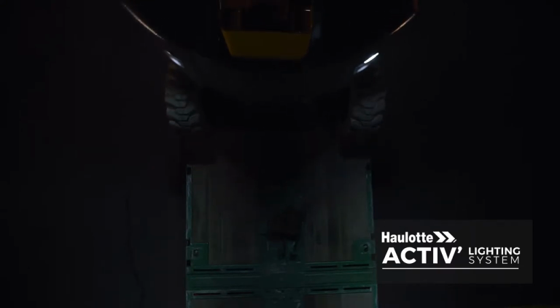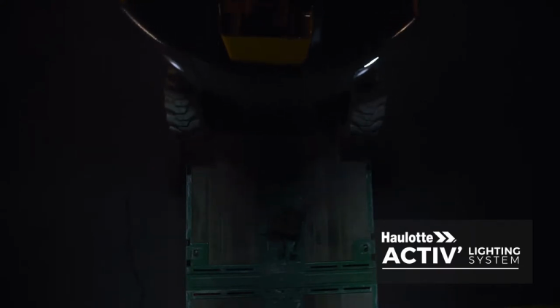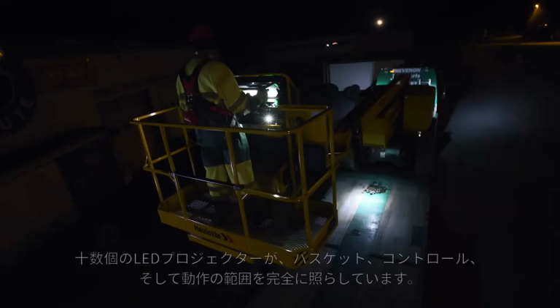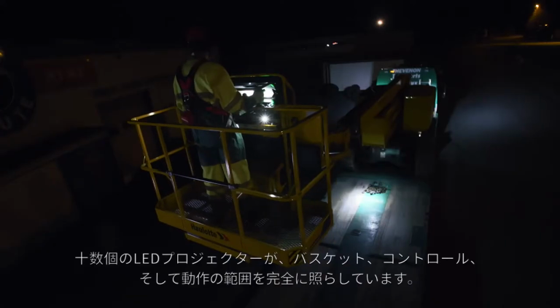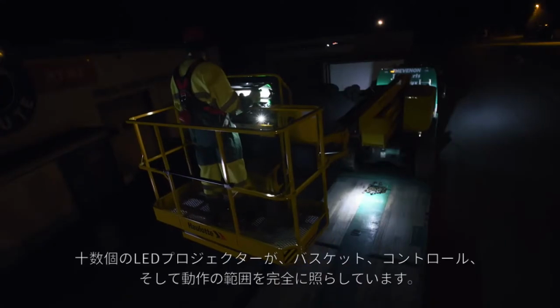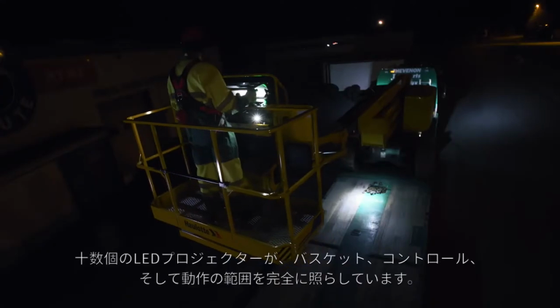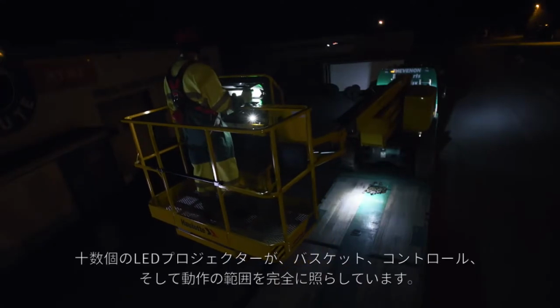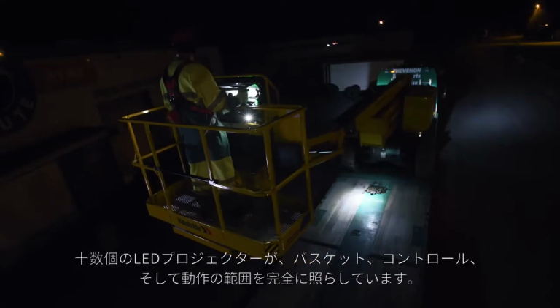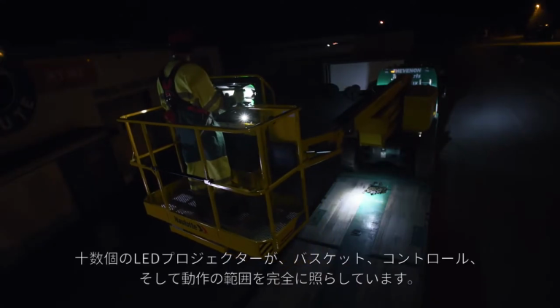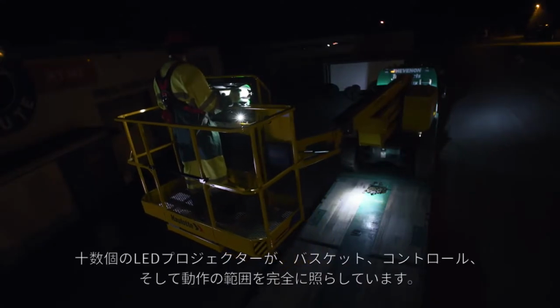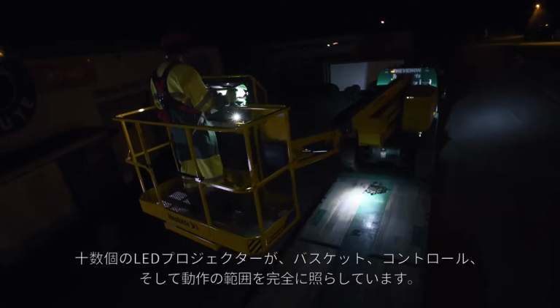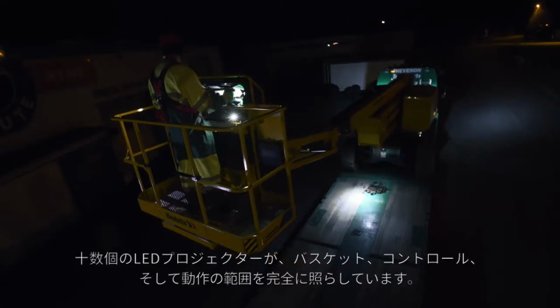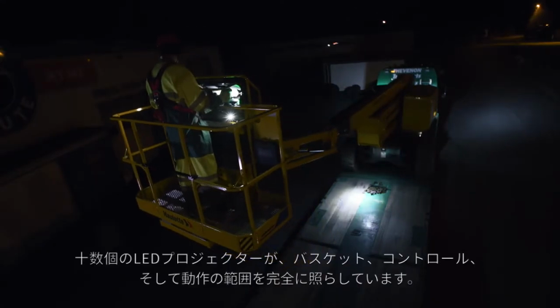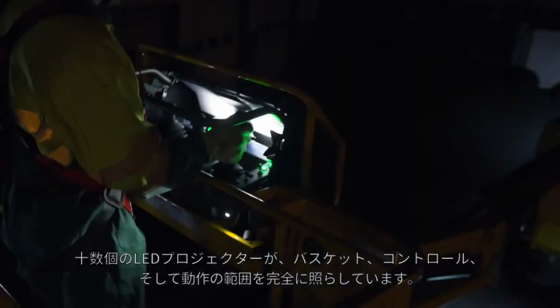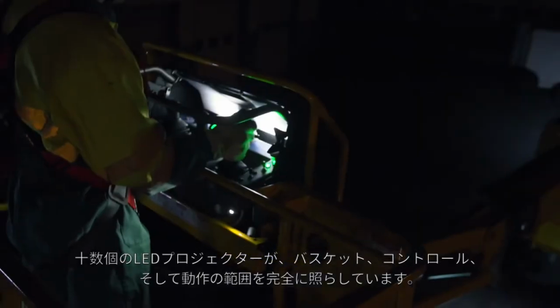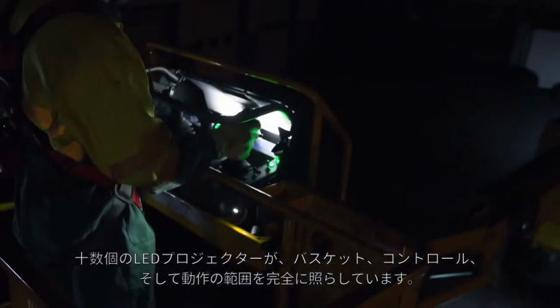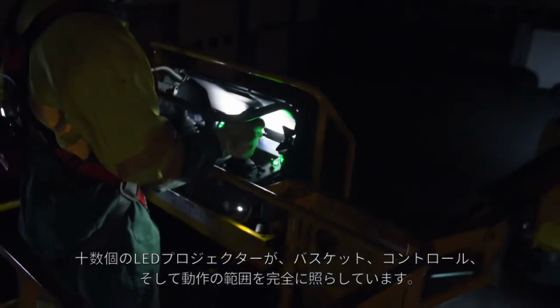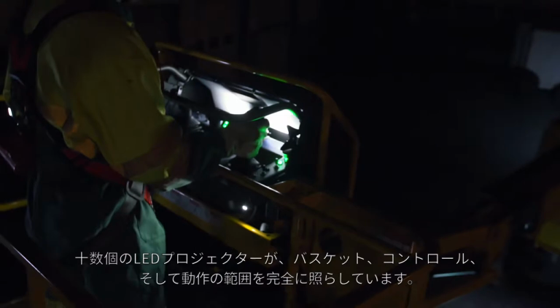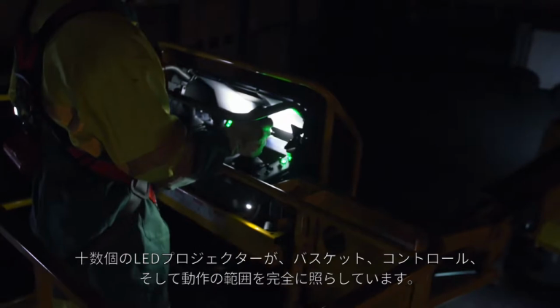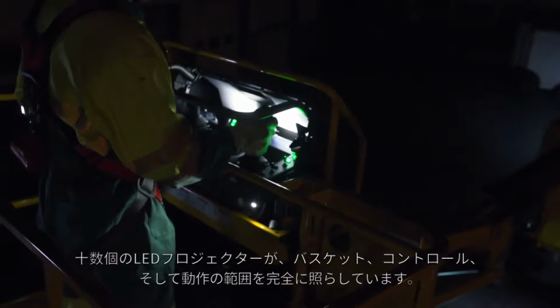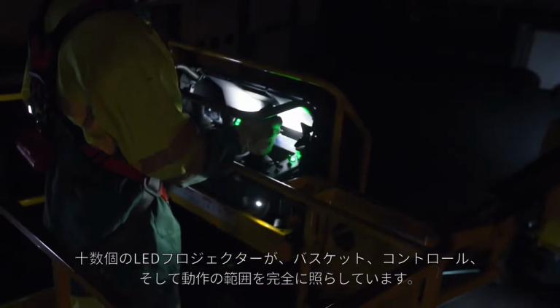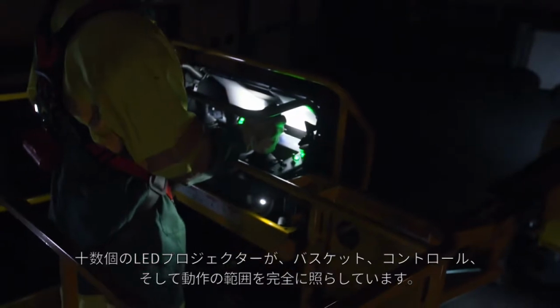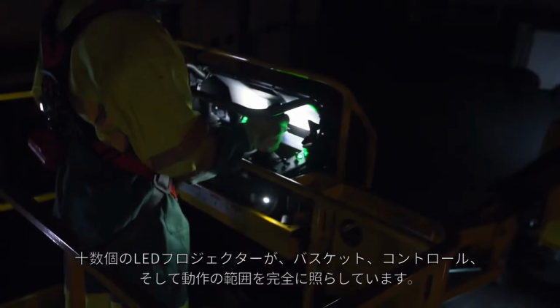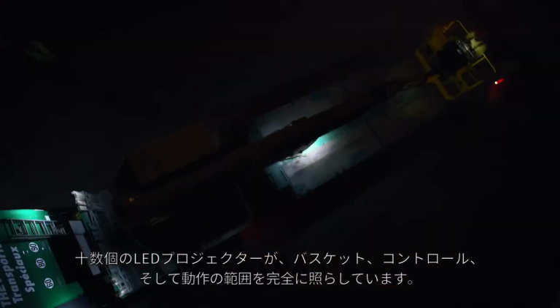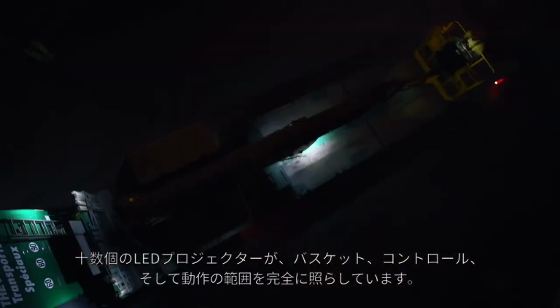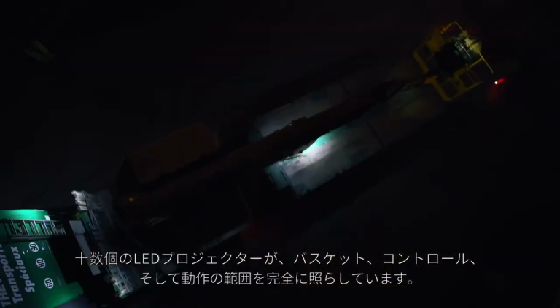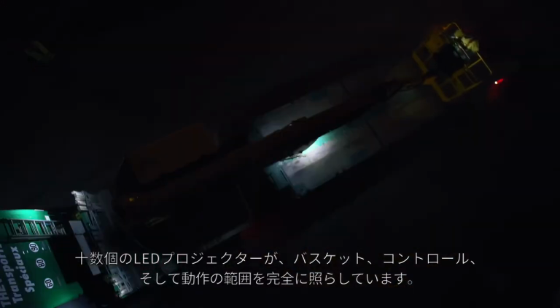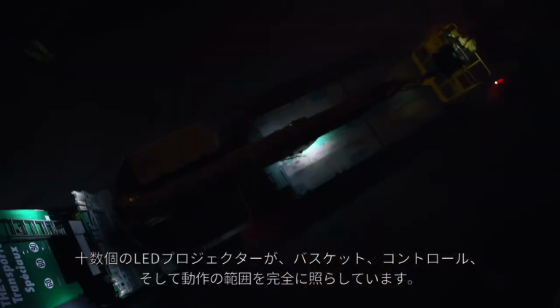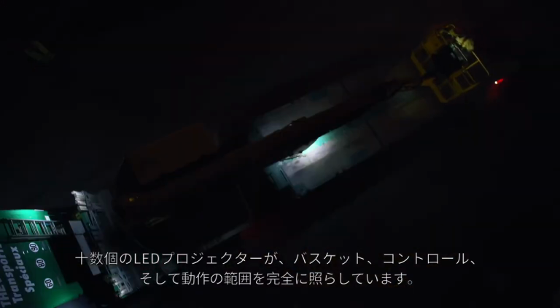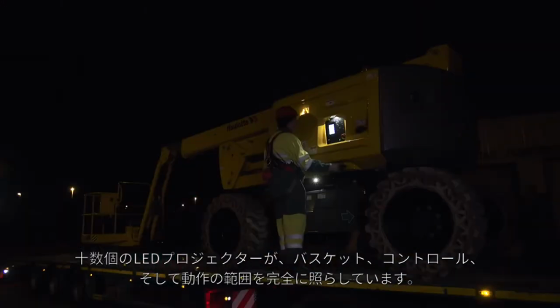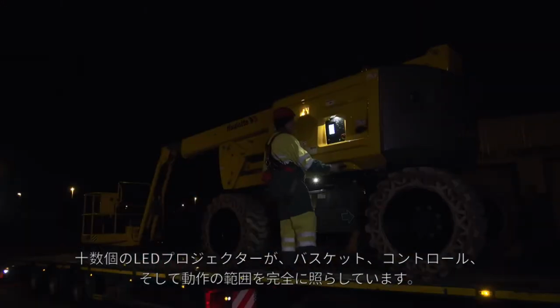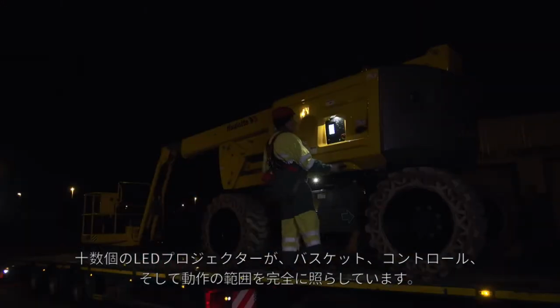A dozen LED spotlights provide perfect visibility for the basket, controls, and maneuvering area.